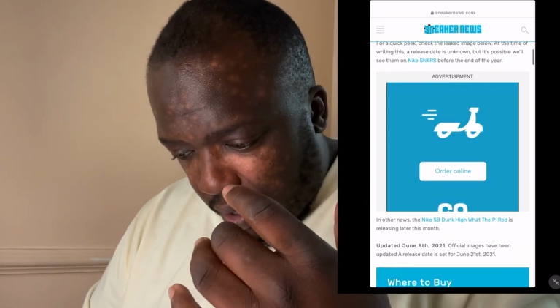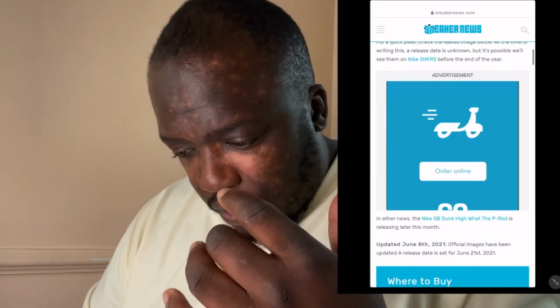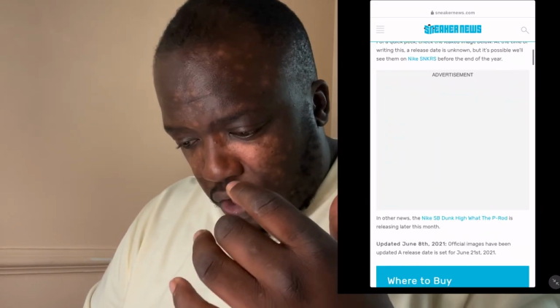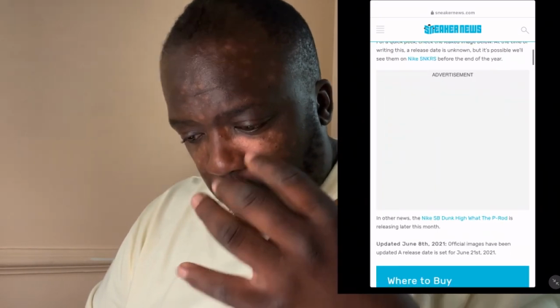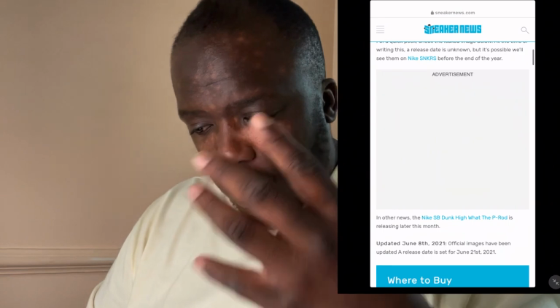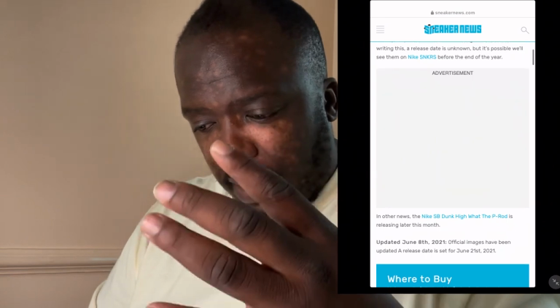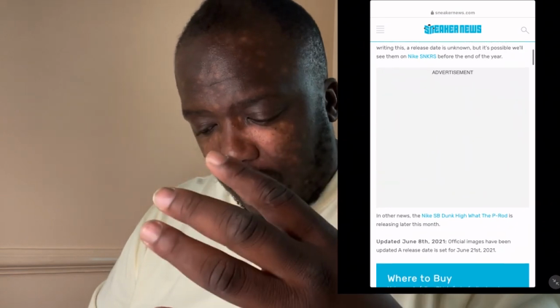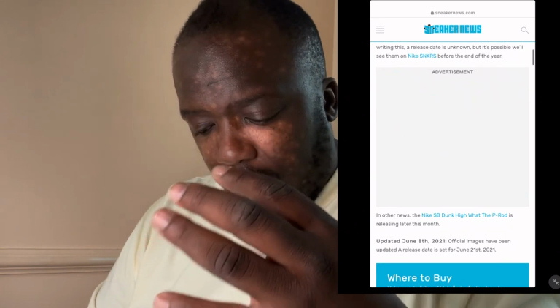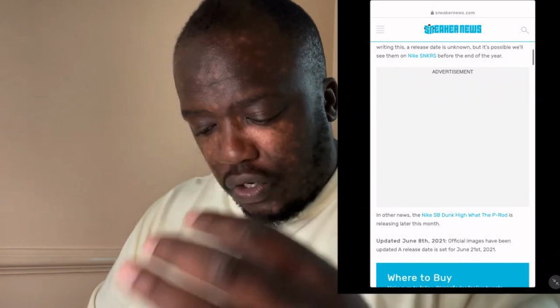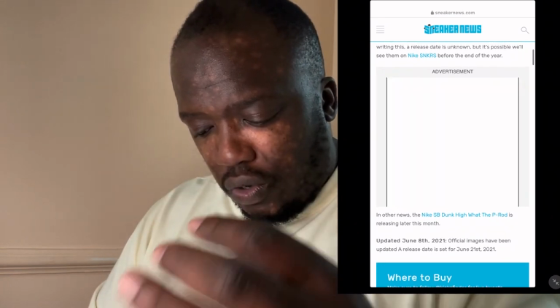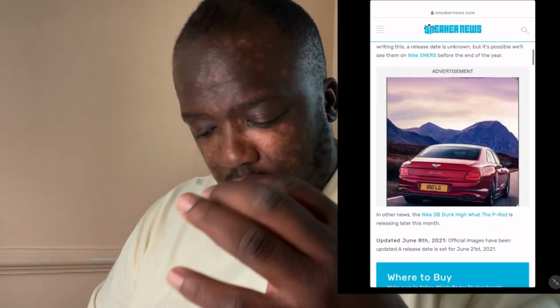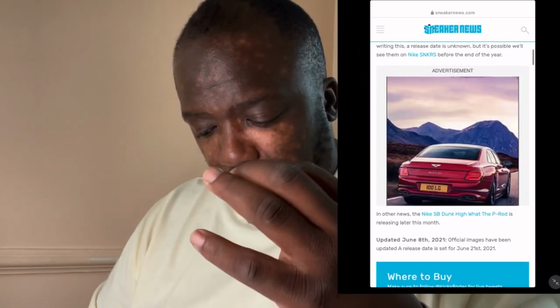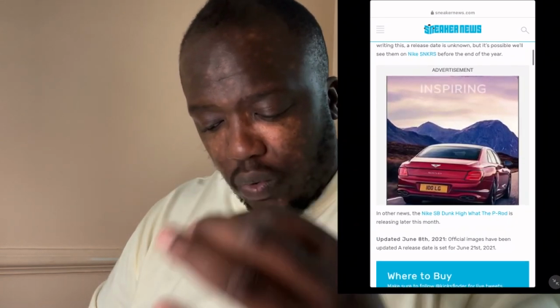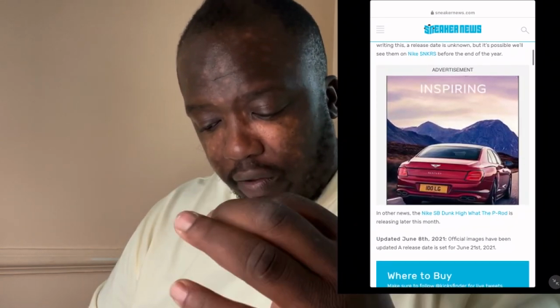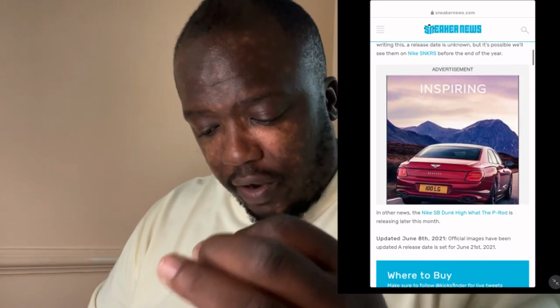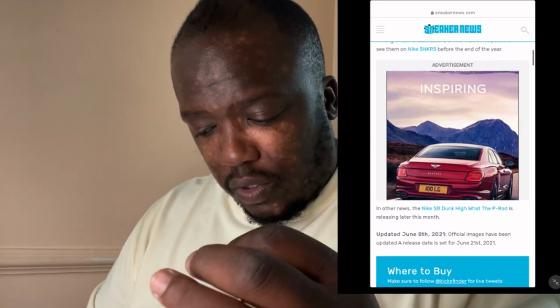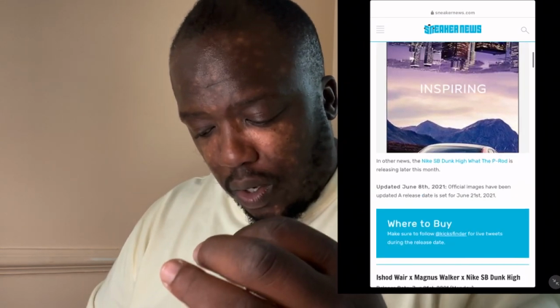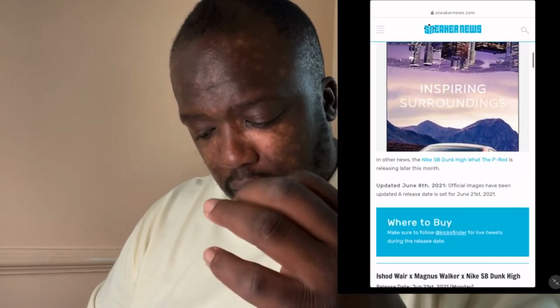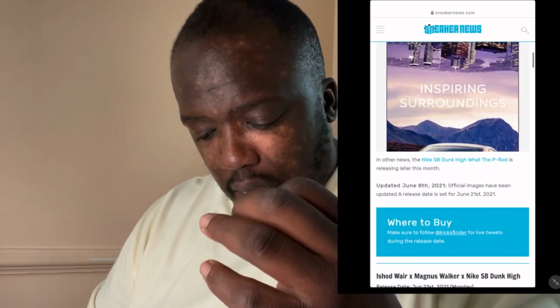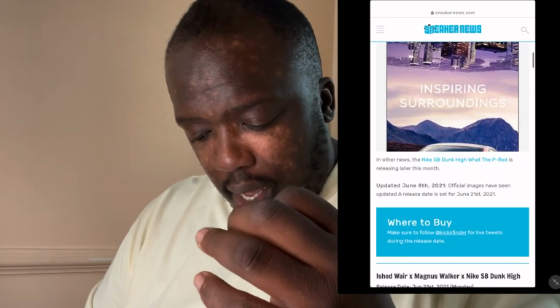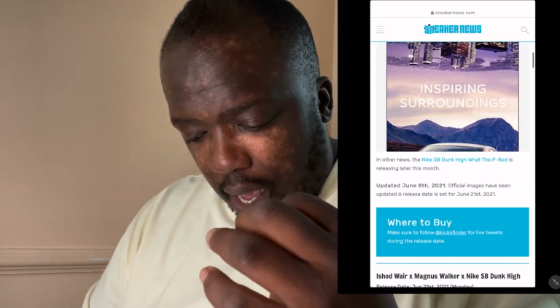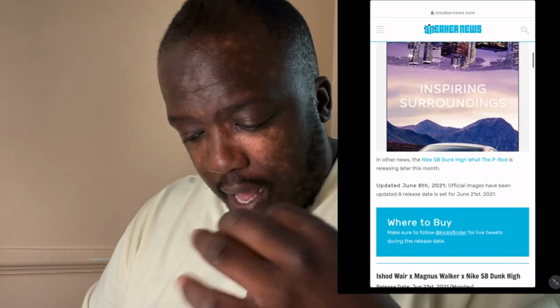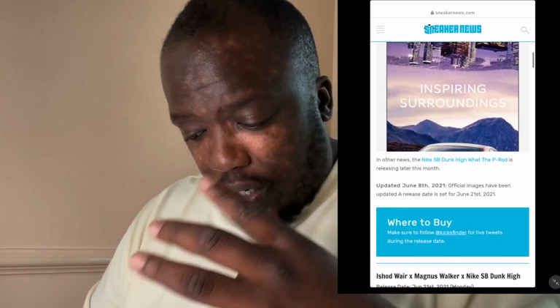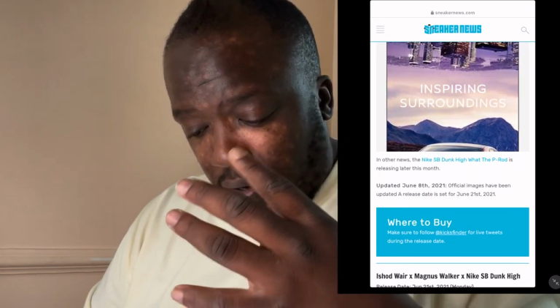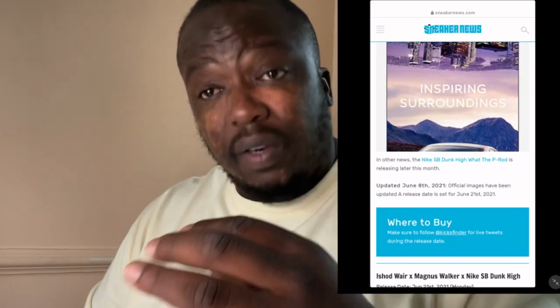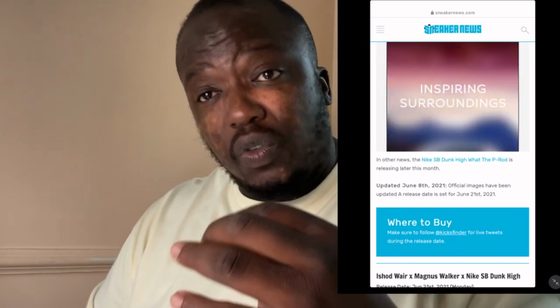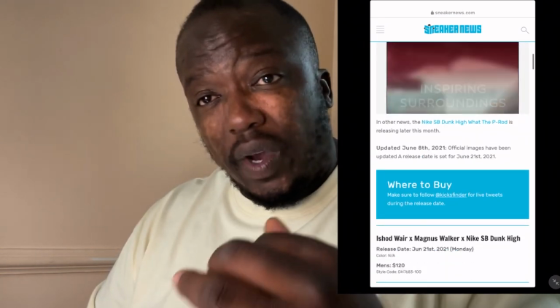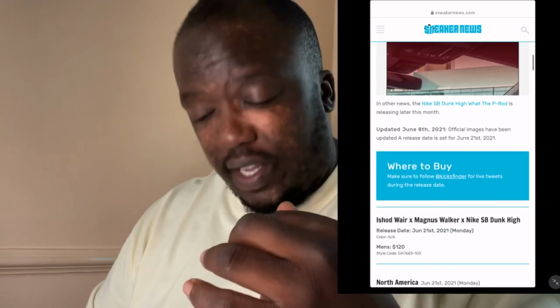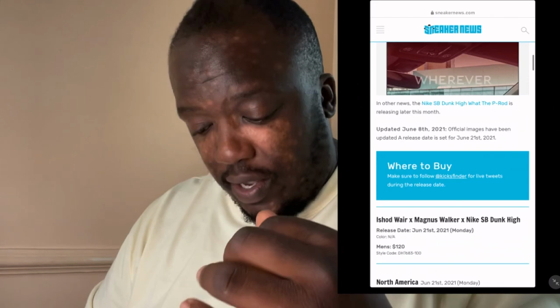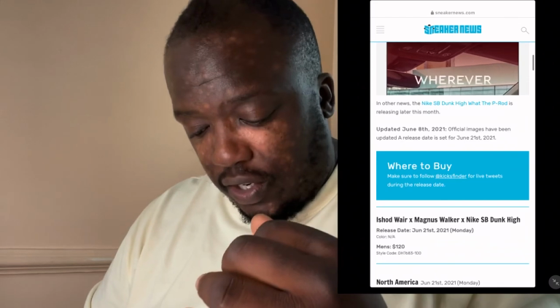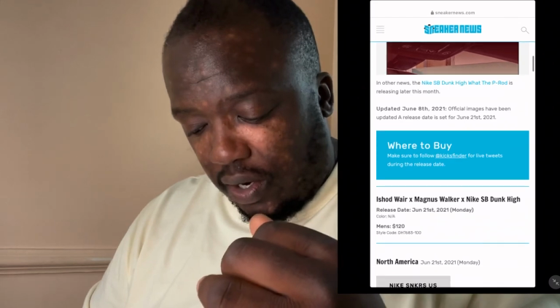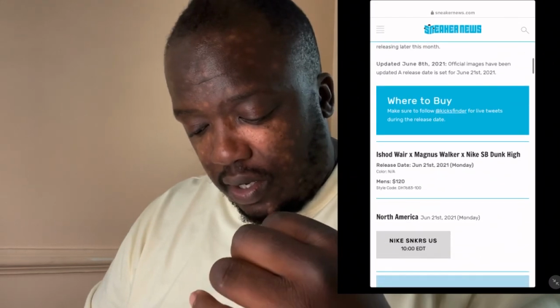This shoe is going to release on June 21st and it's going to cost 120 US dollars.